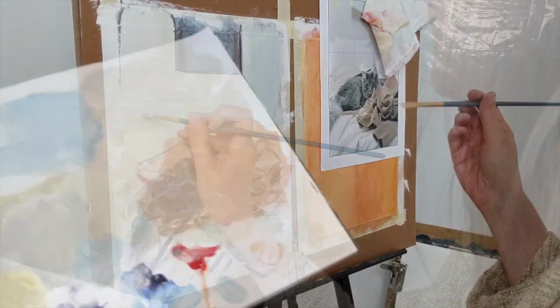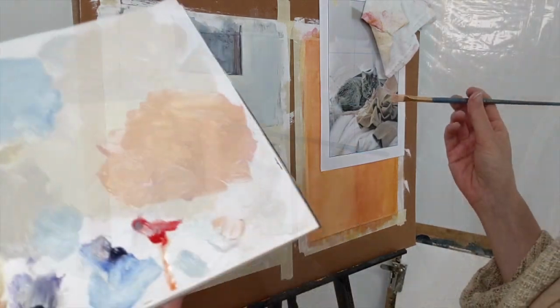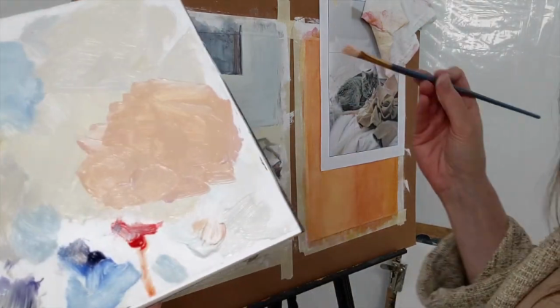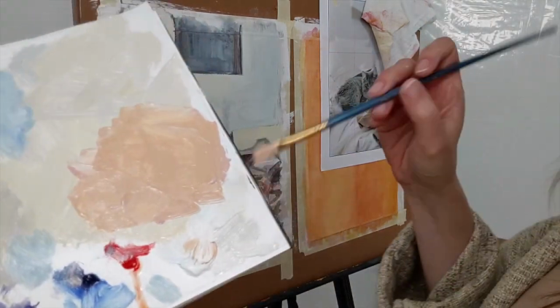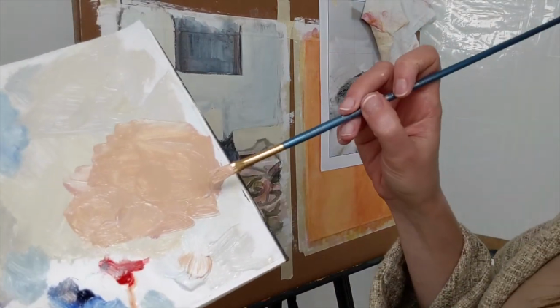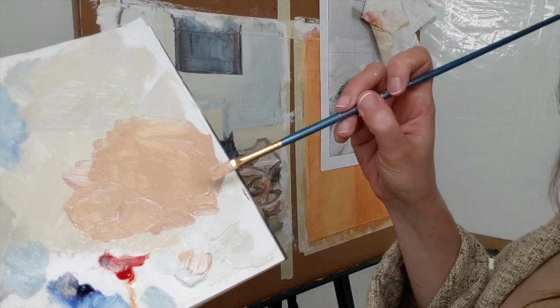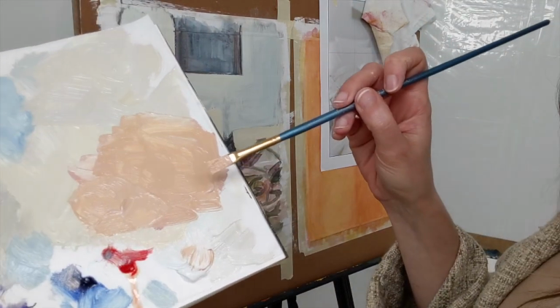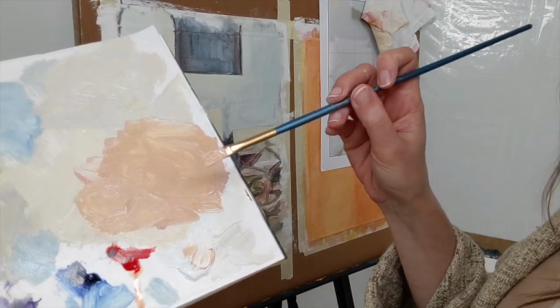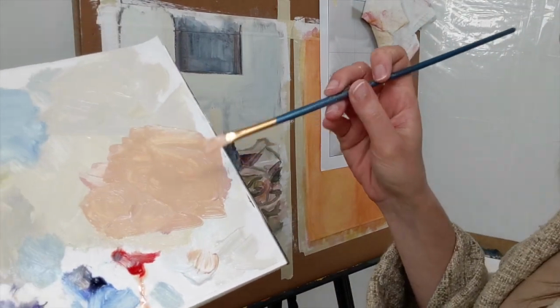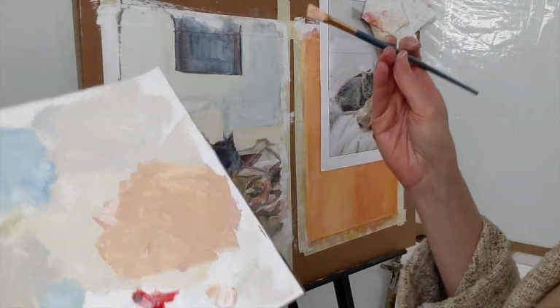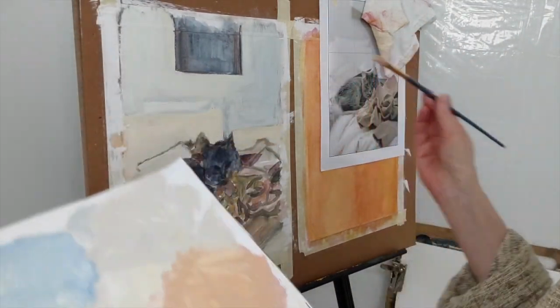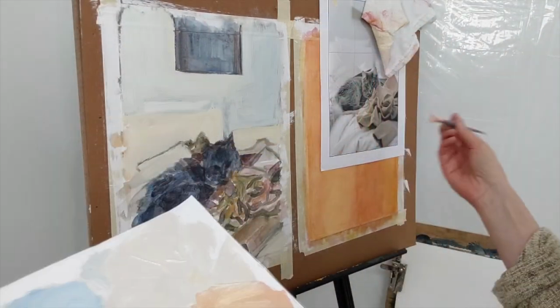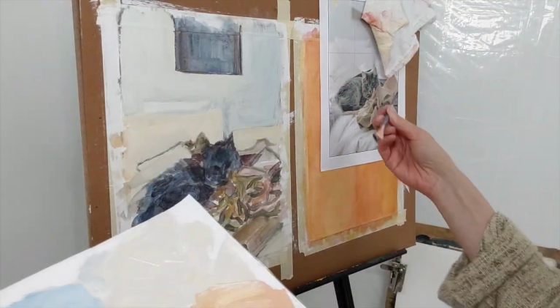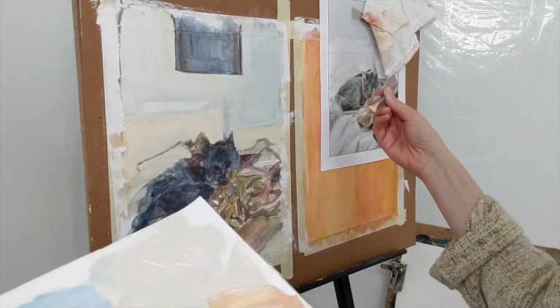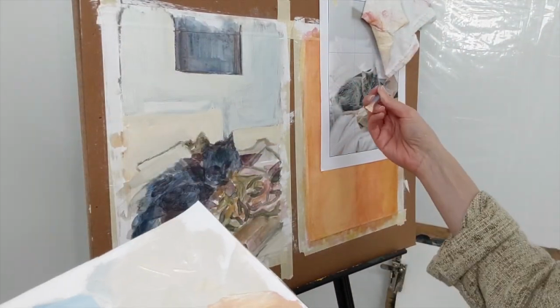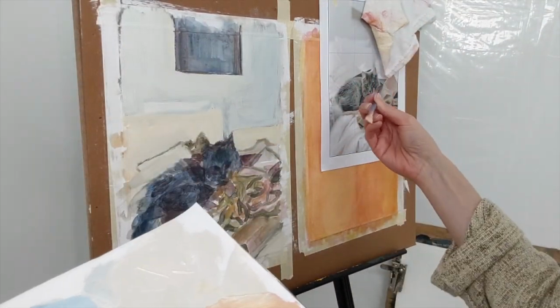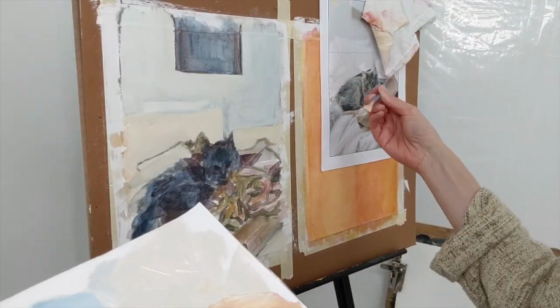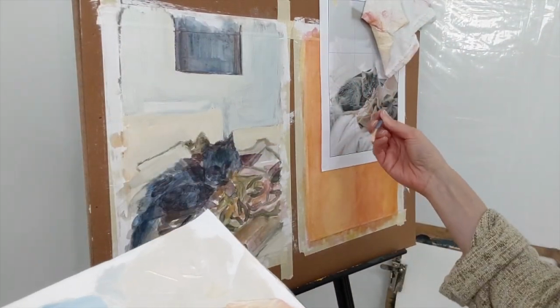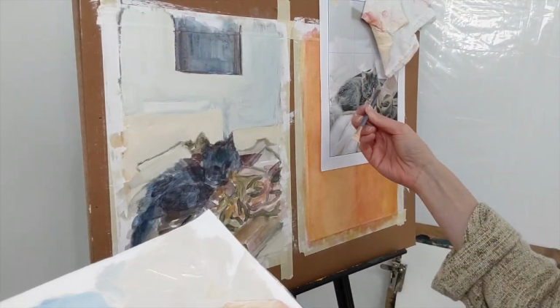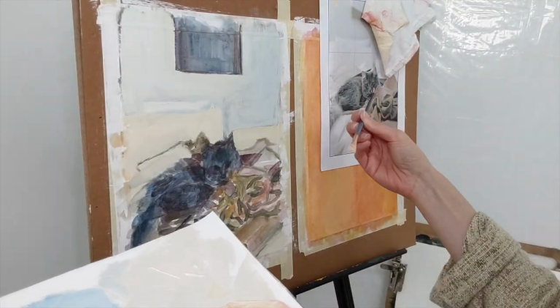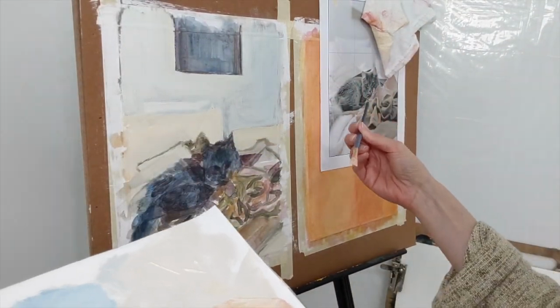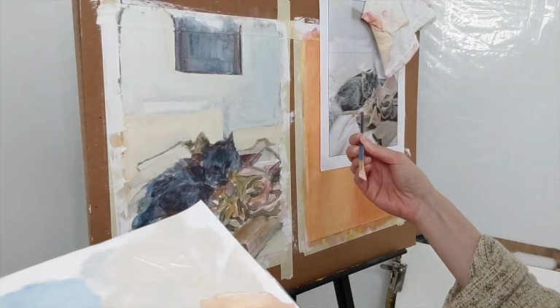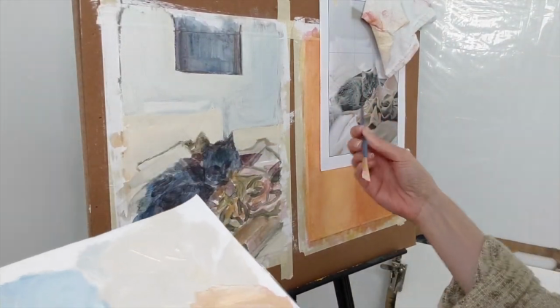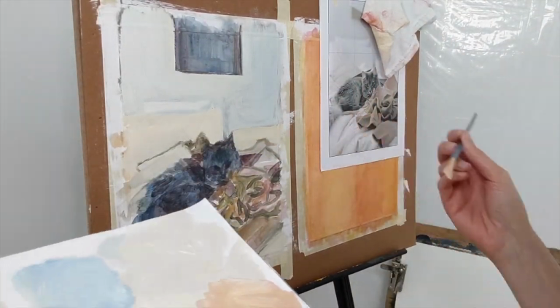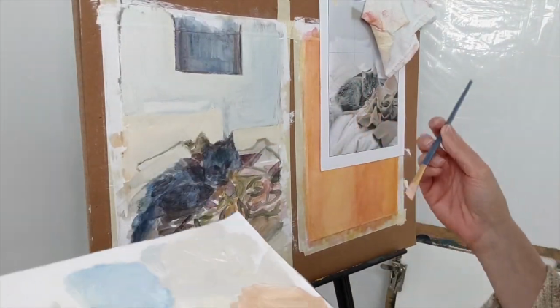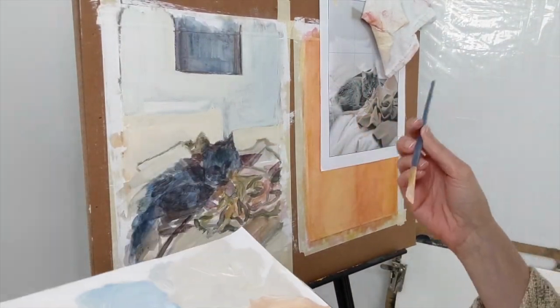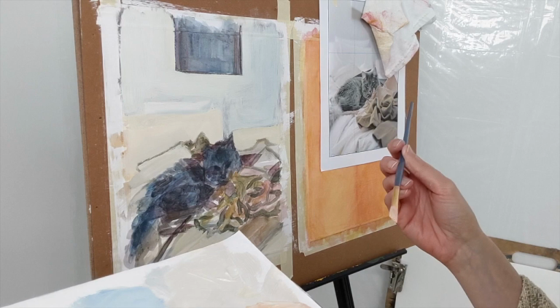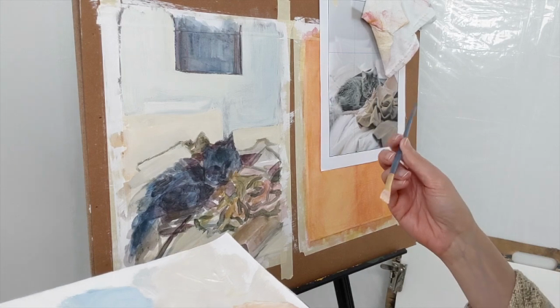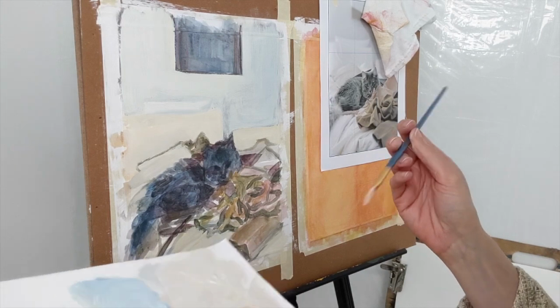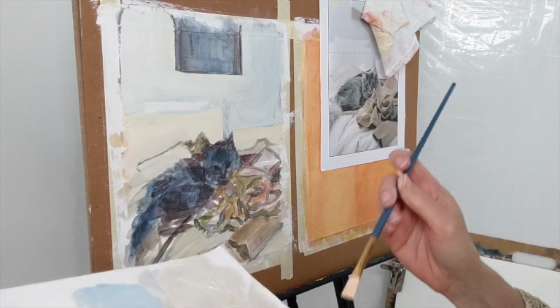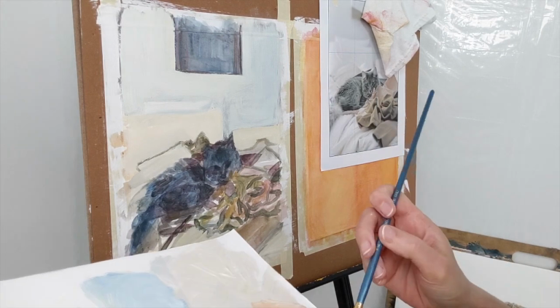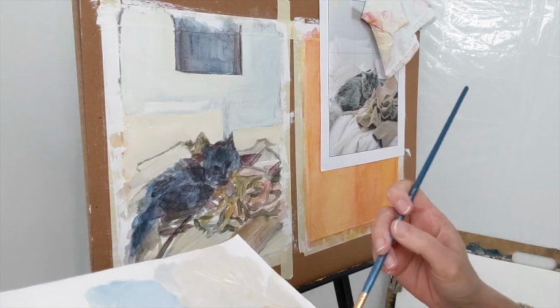Now I have a little bit of a deeper peach to go into this crumpled piece that Isabel's laying on.